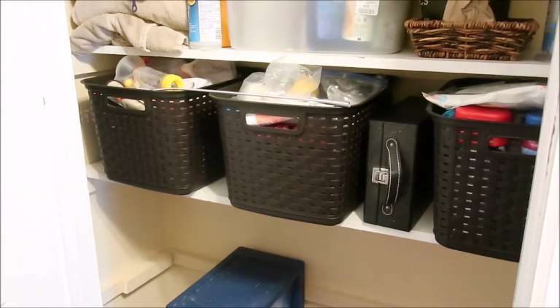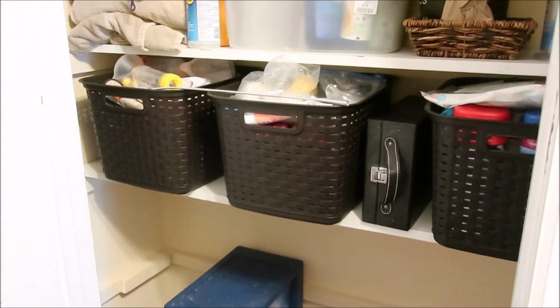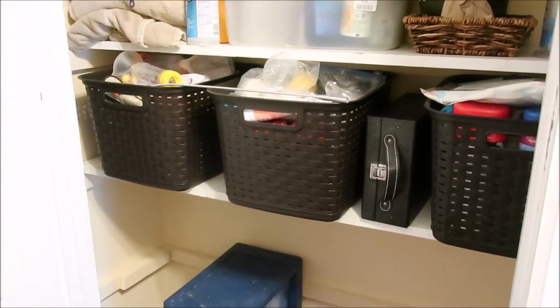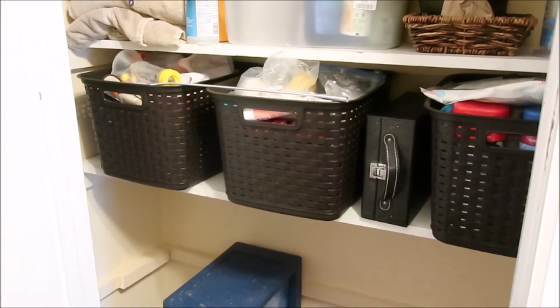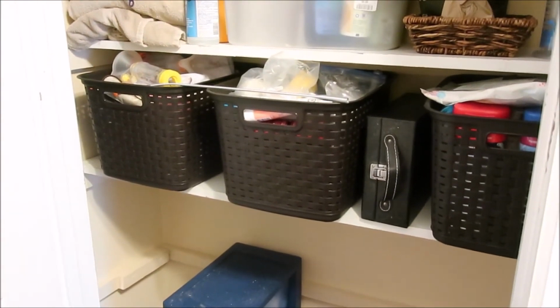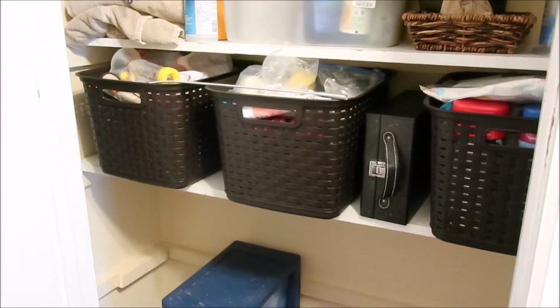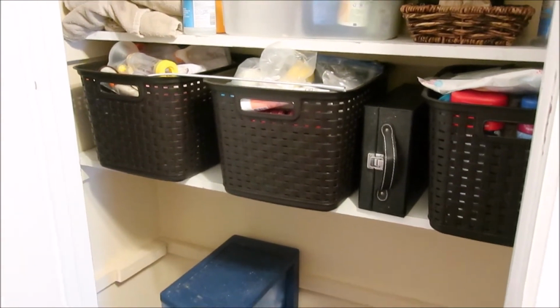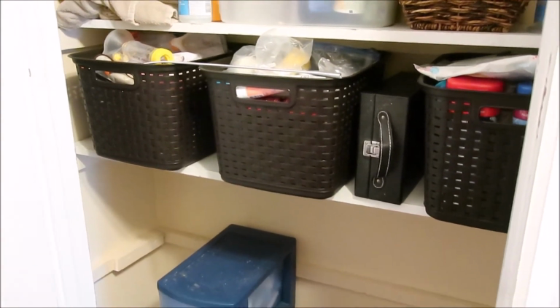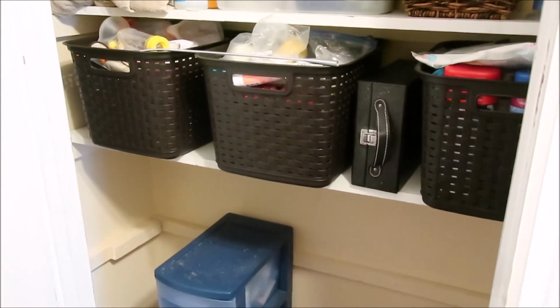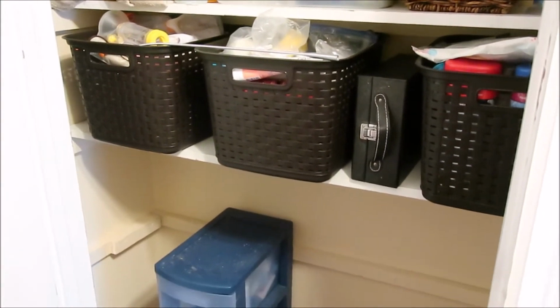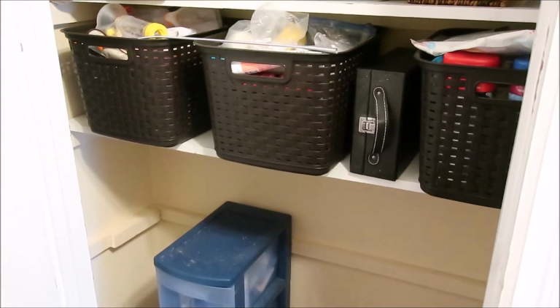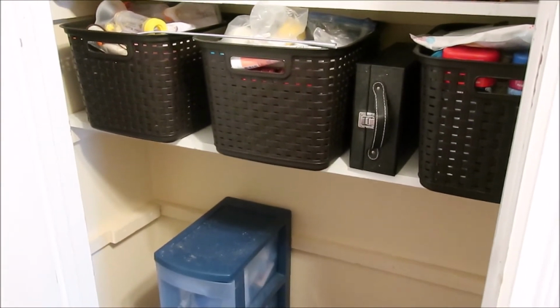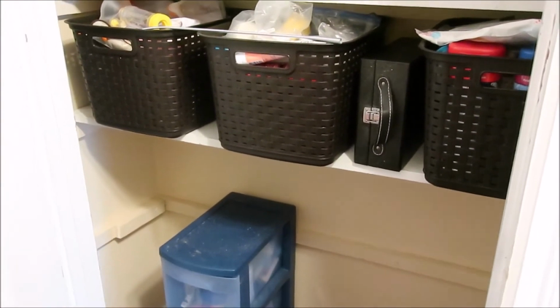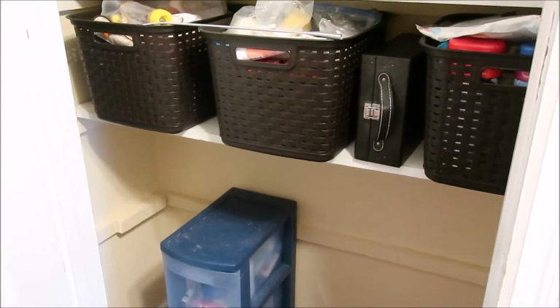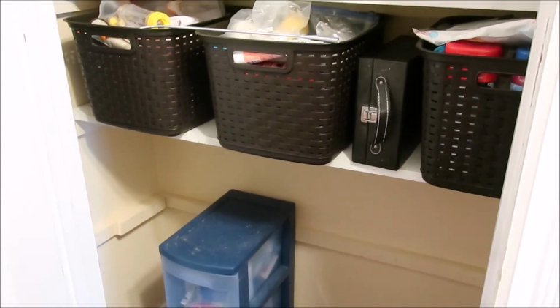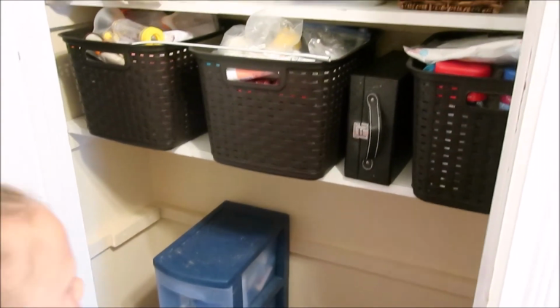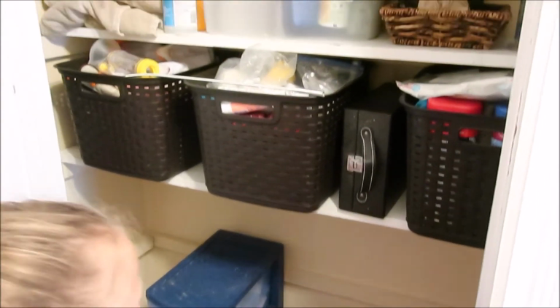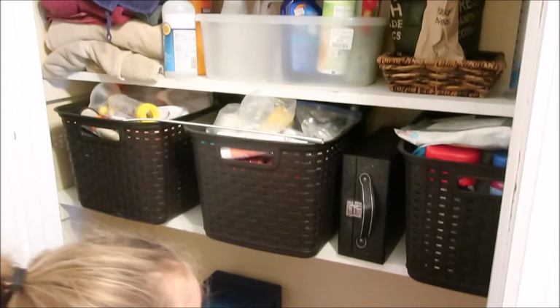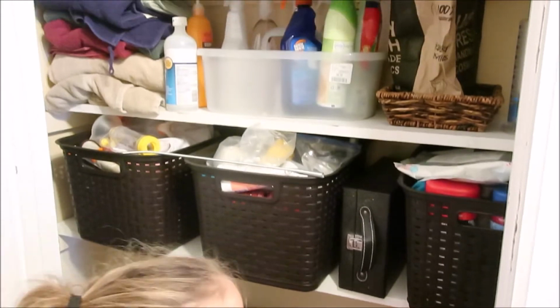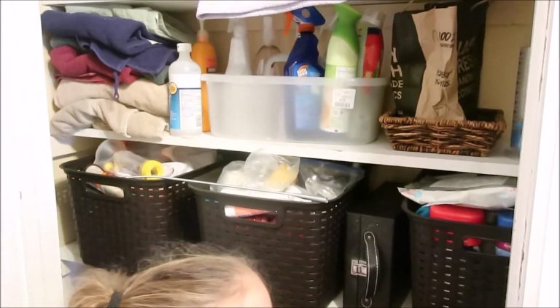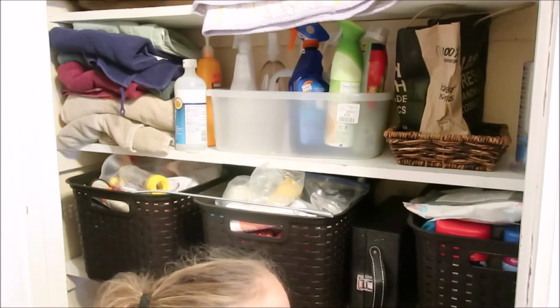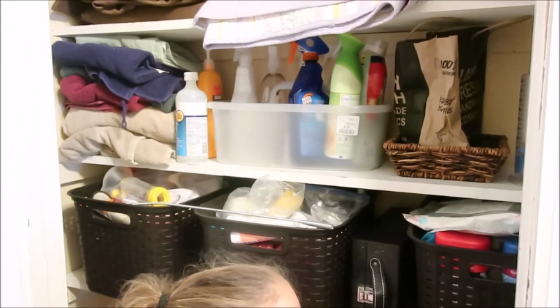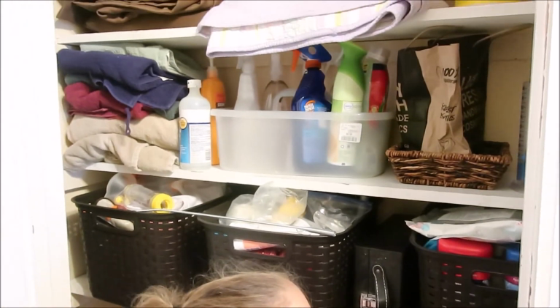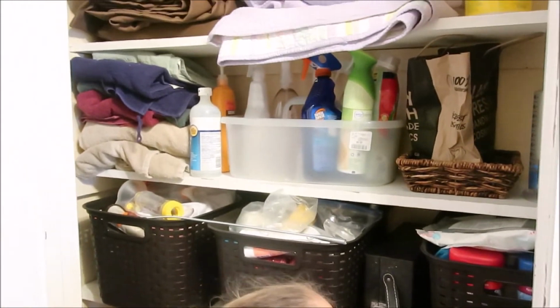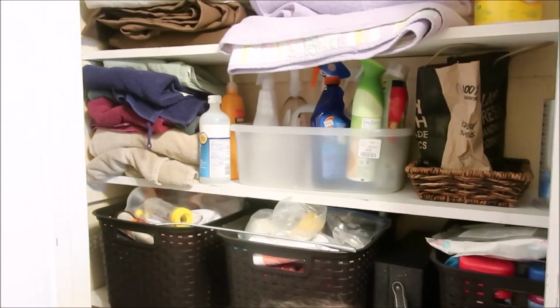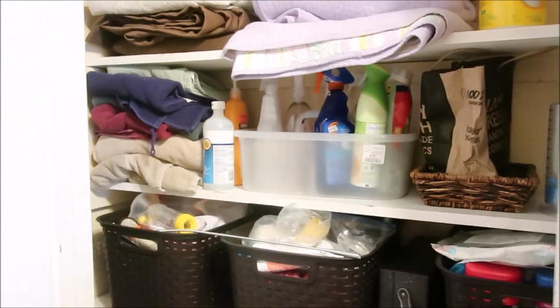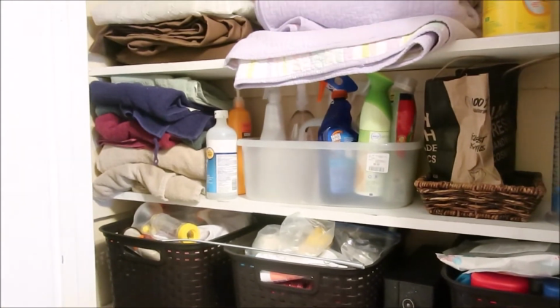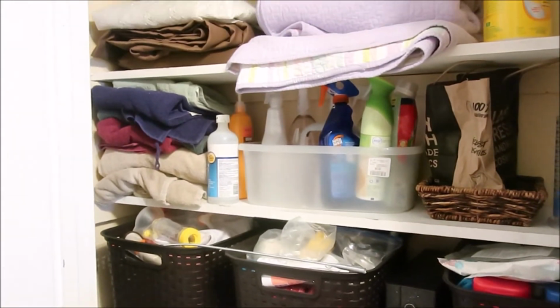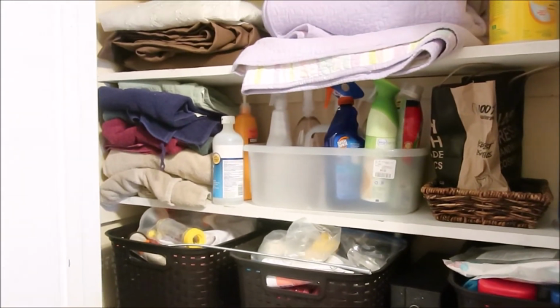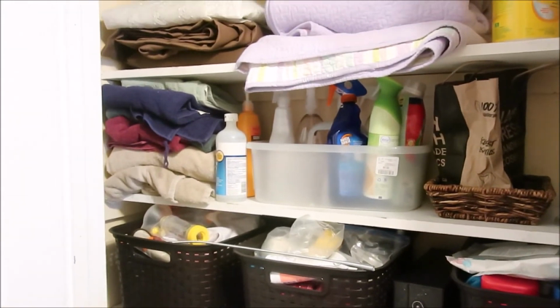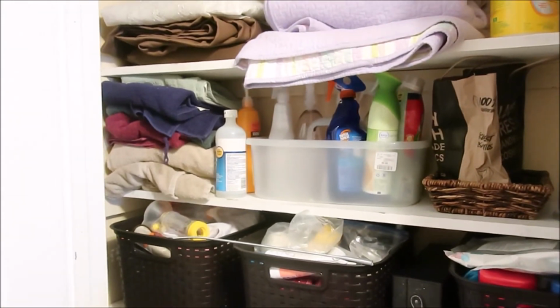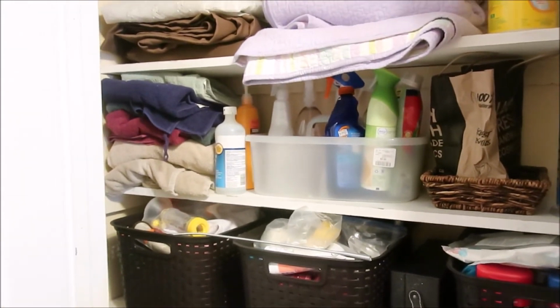But this is what the closet is looking like right now and I couldn't be happier. I have so many plans for this space, but my number one goal is to make it functional. So this is what it looks like right now.